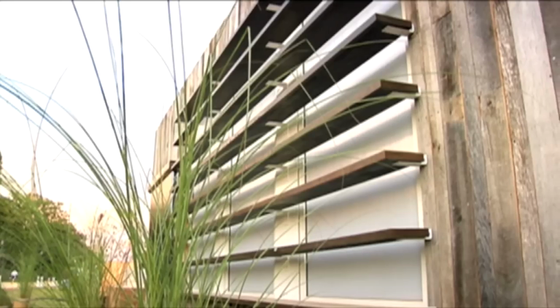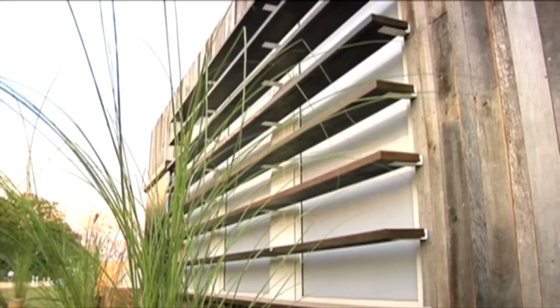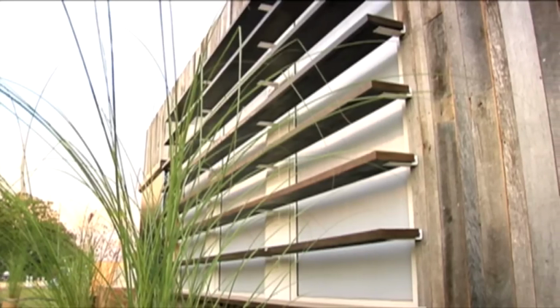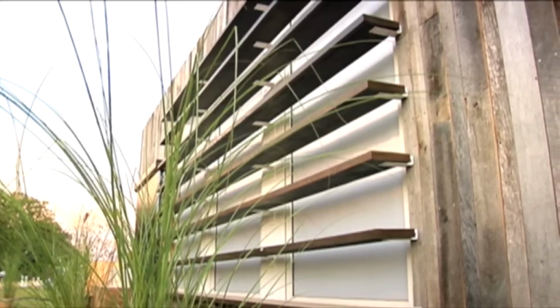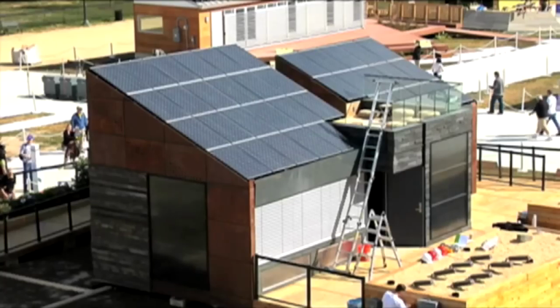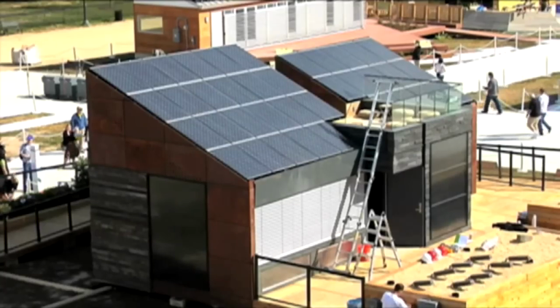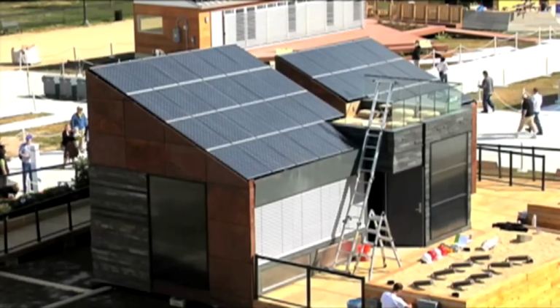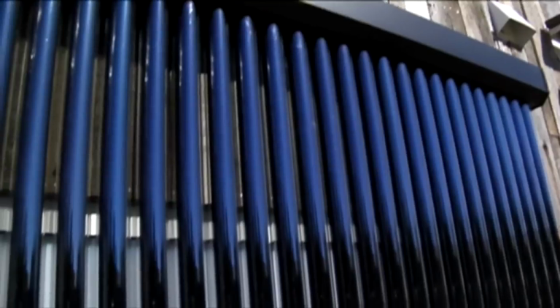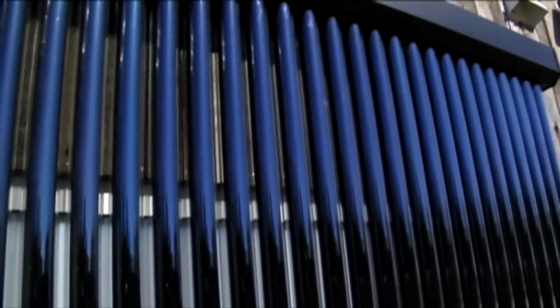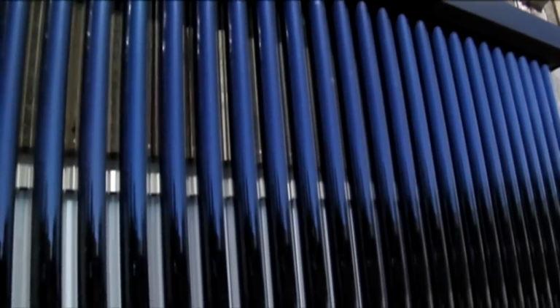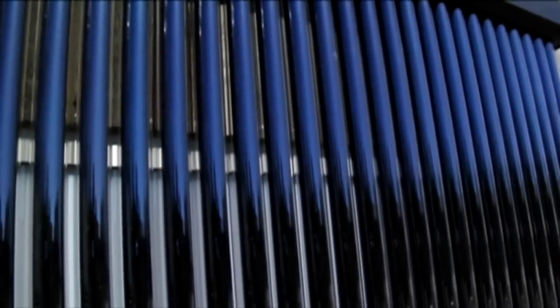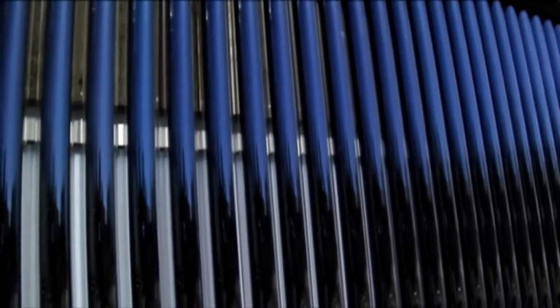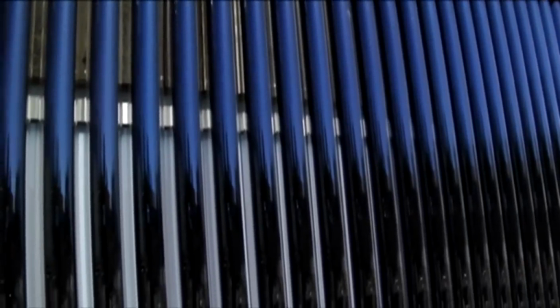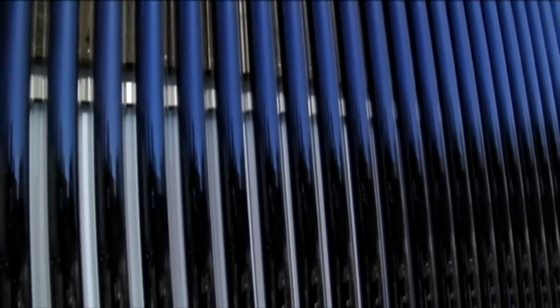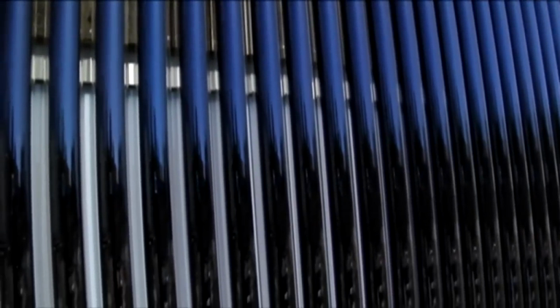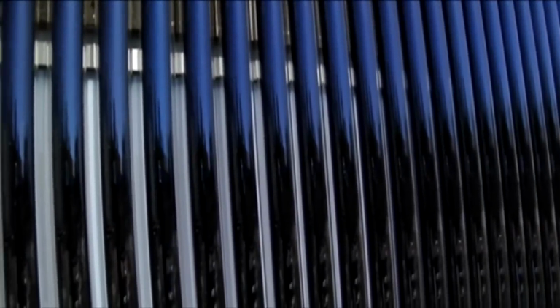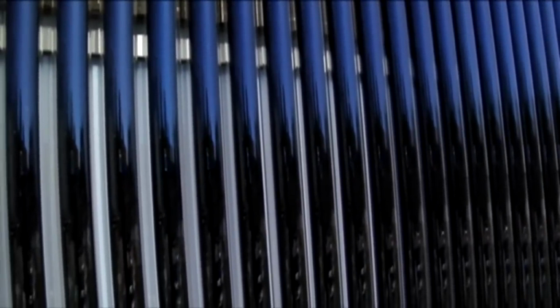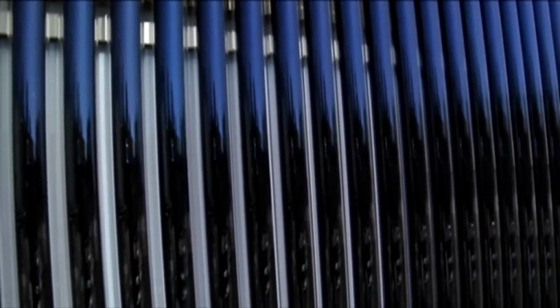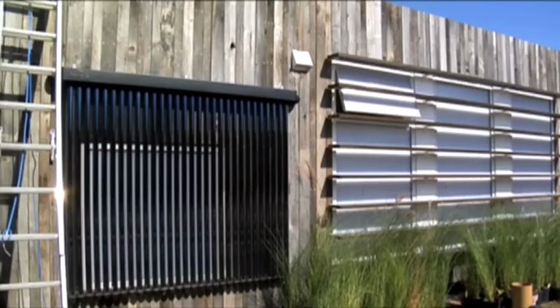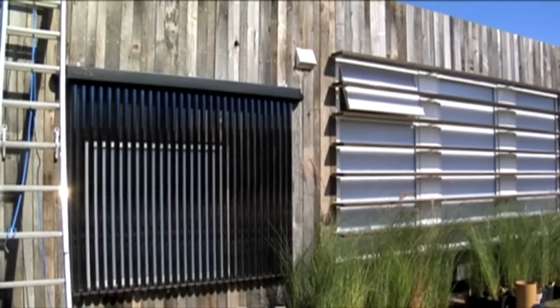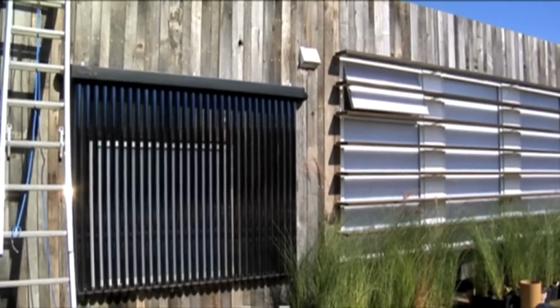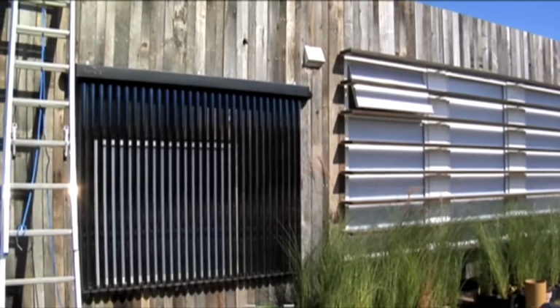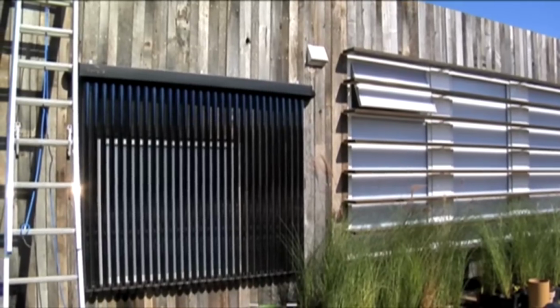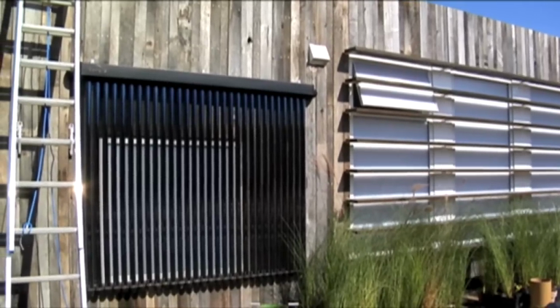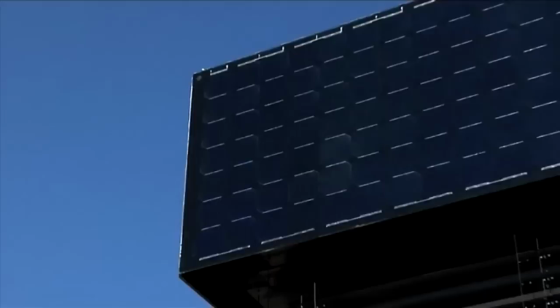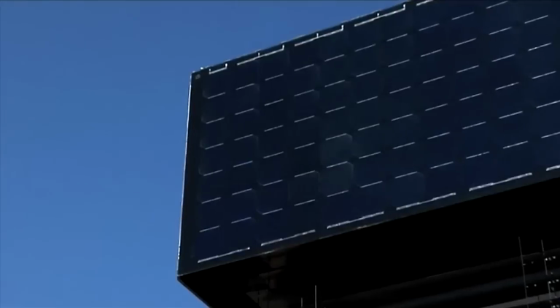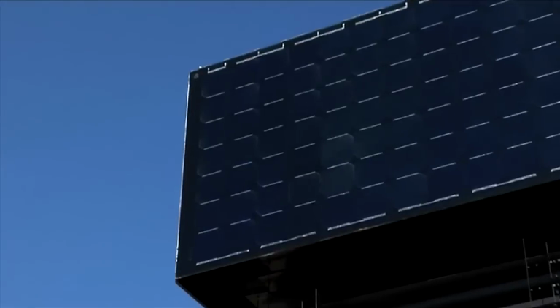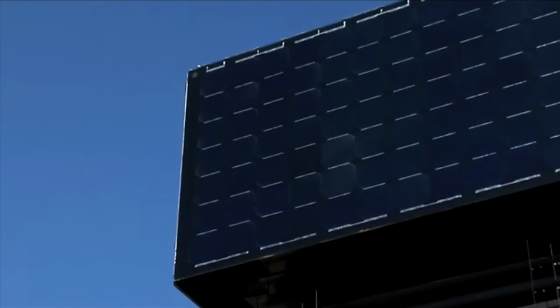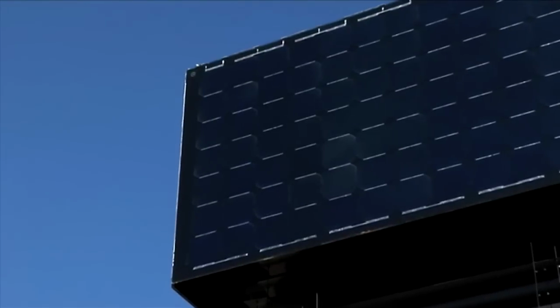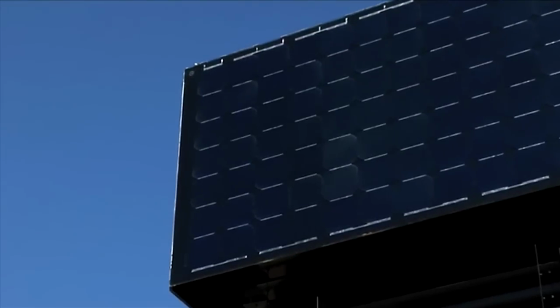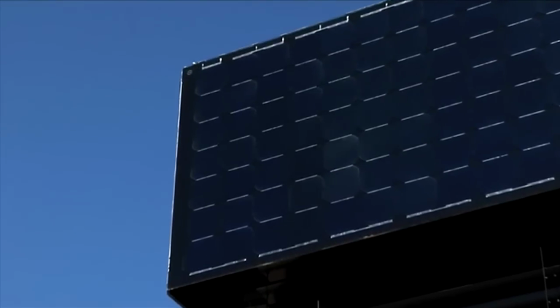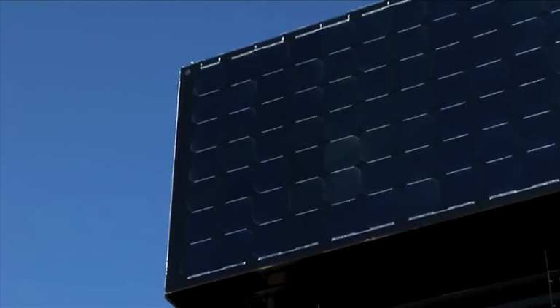Operable louvers. Solar thermal. Air-to-water transfer. Radiant floor heating. Building-integrated photovoltaics.